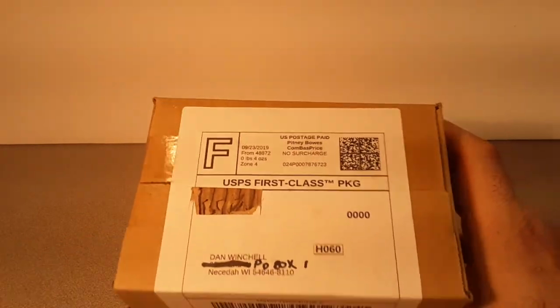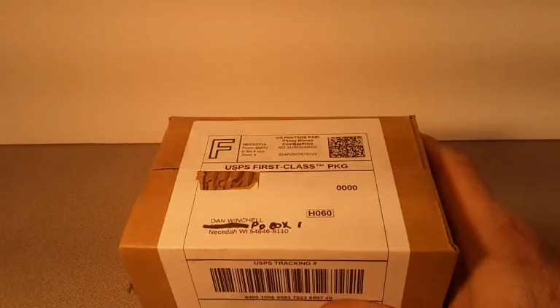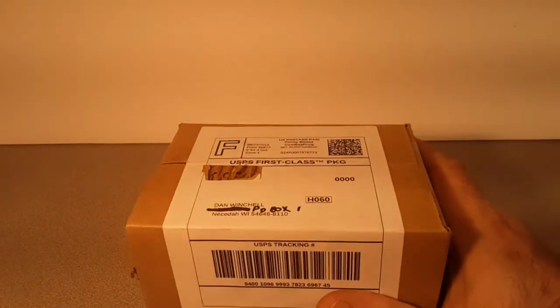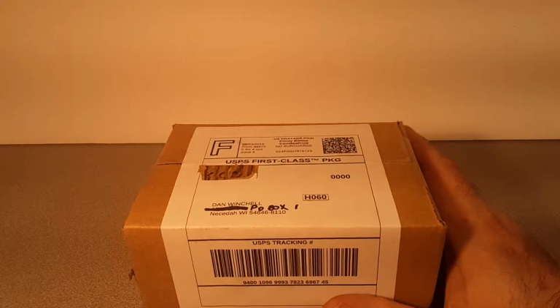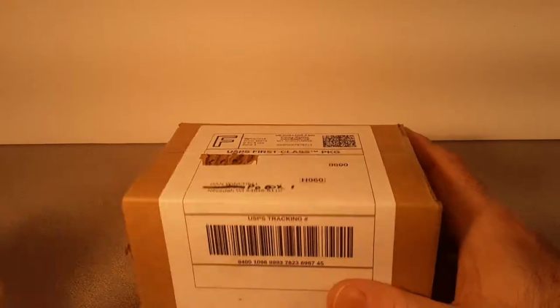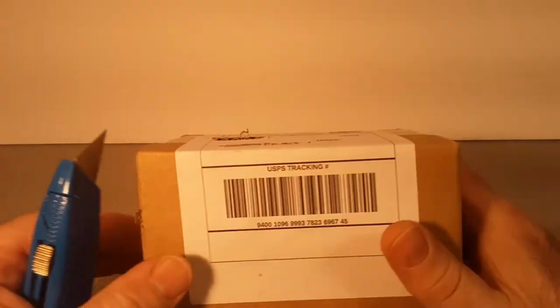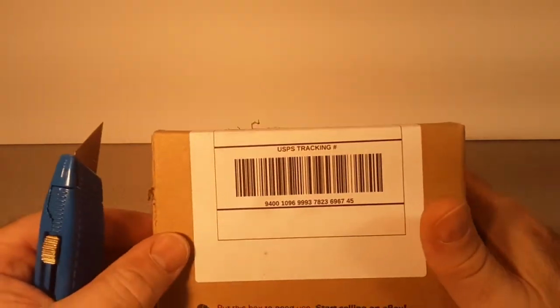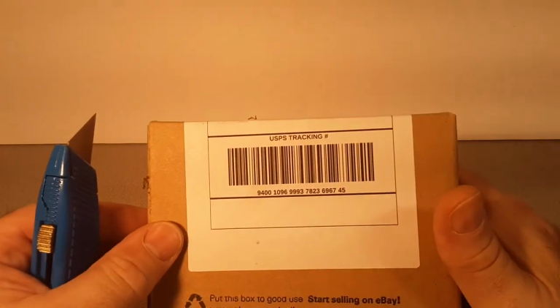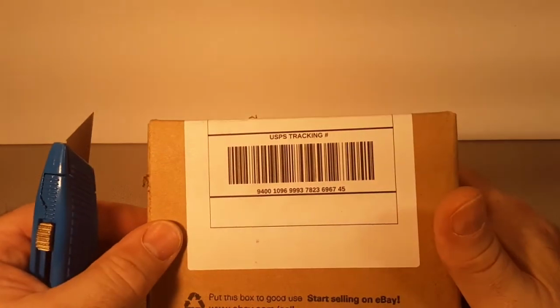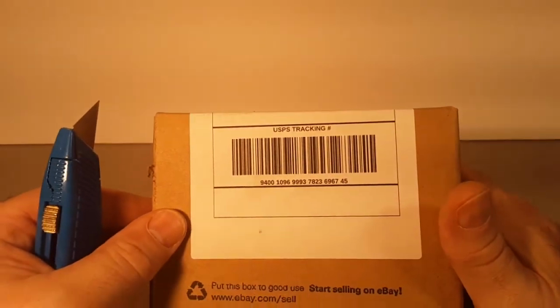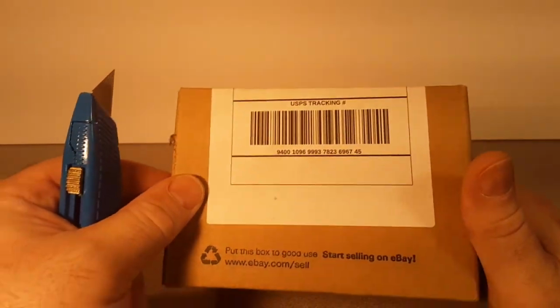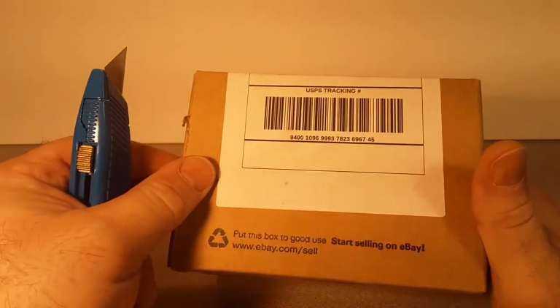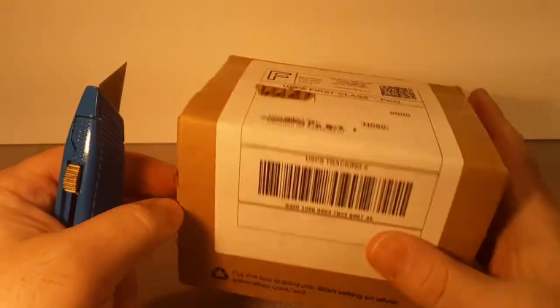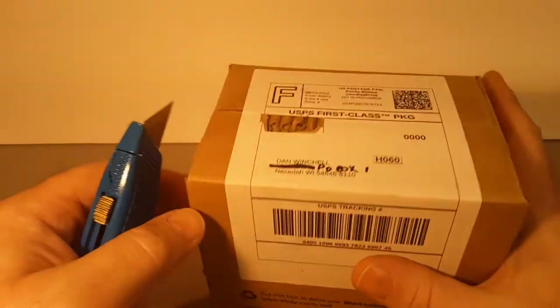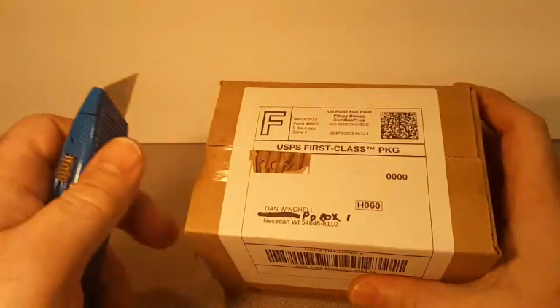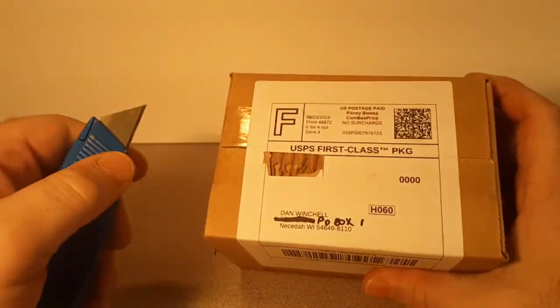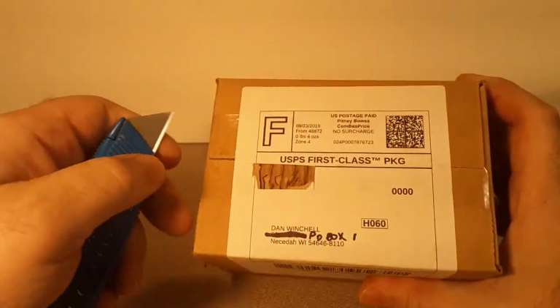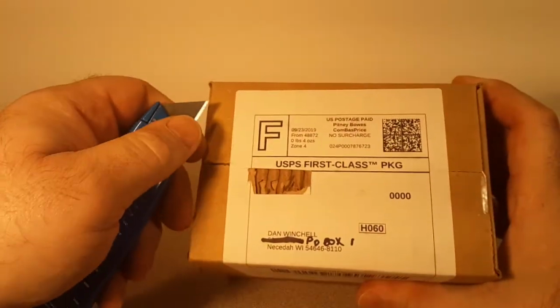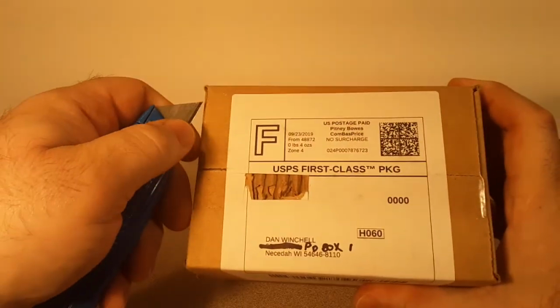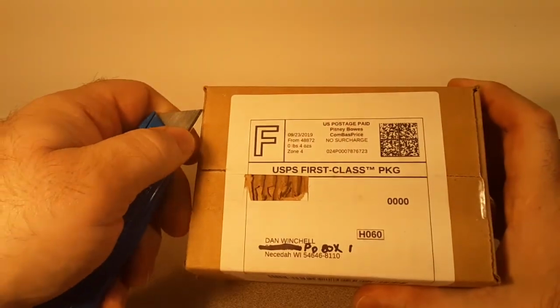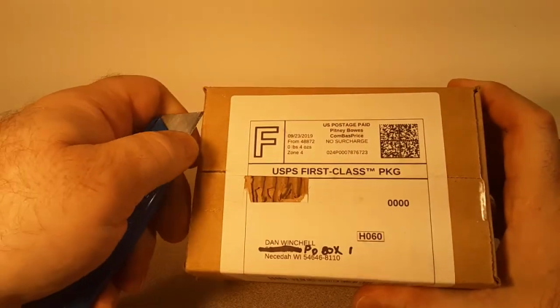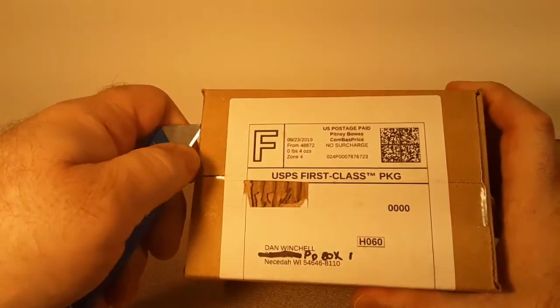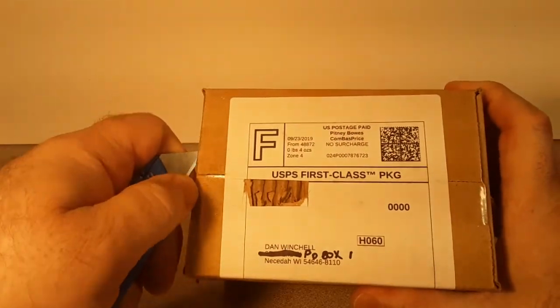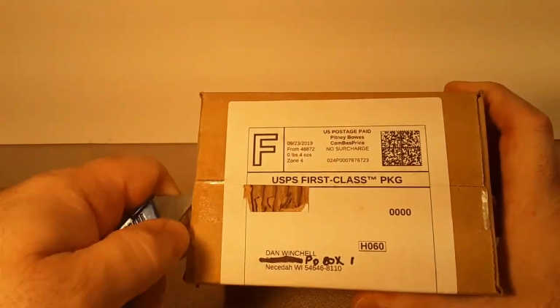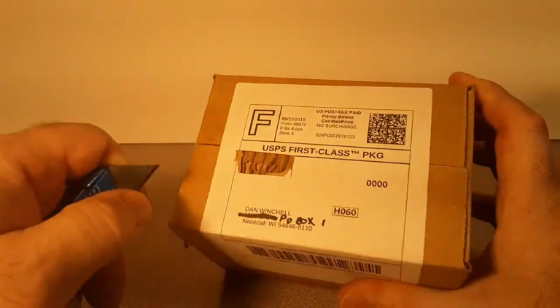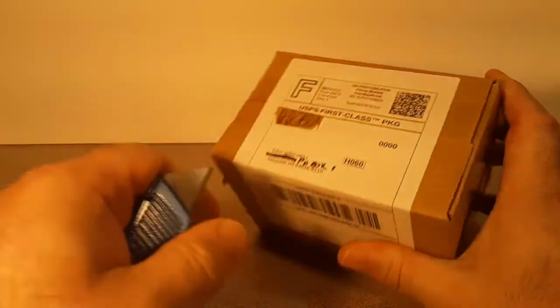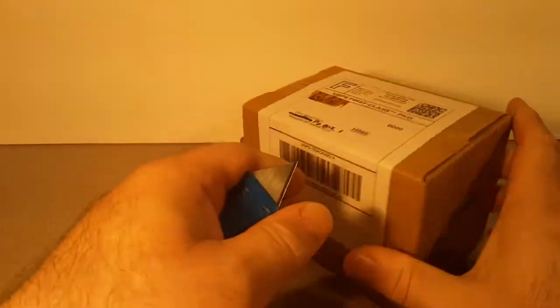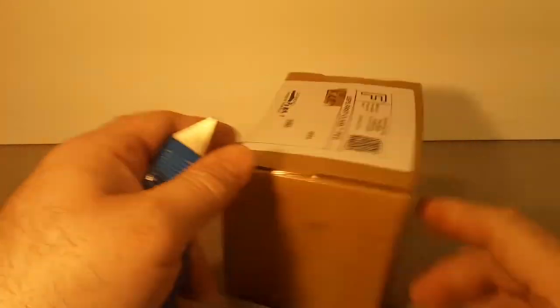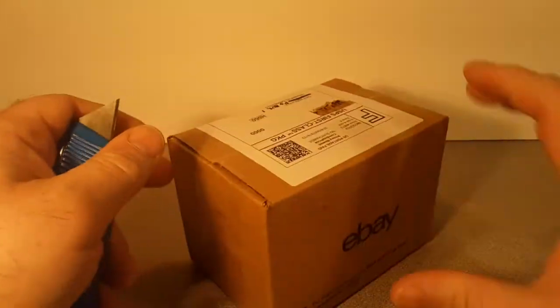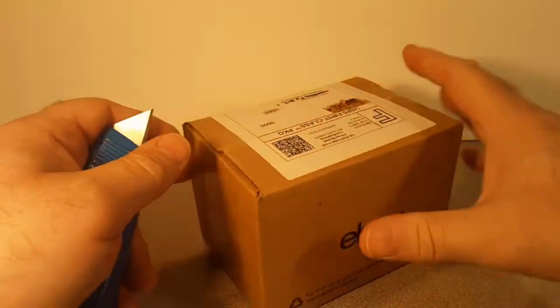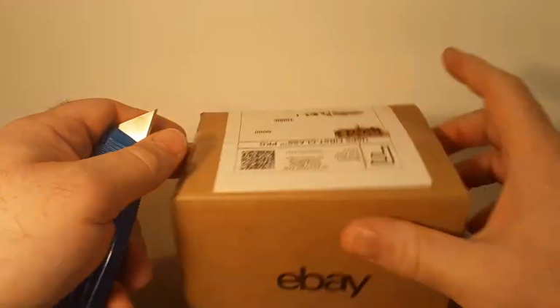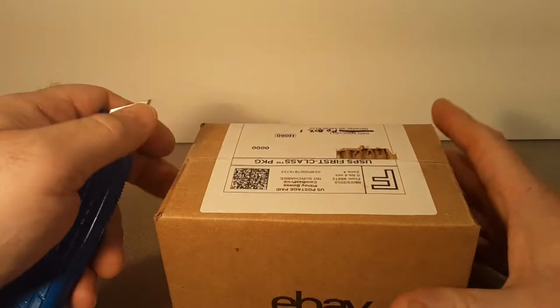Anyway, let's open this up and see what we got. I don't even remember what I bought here.